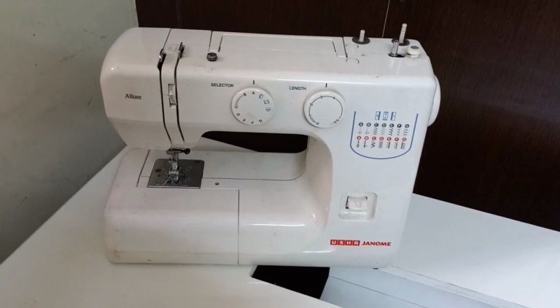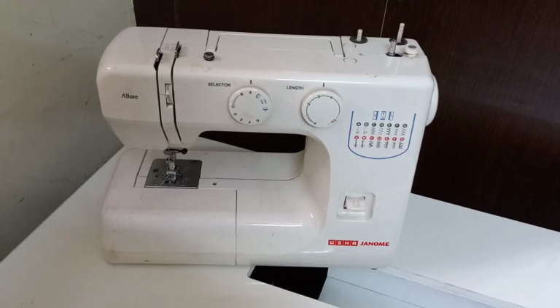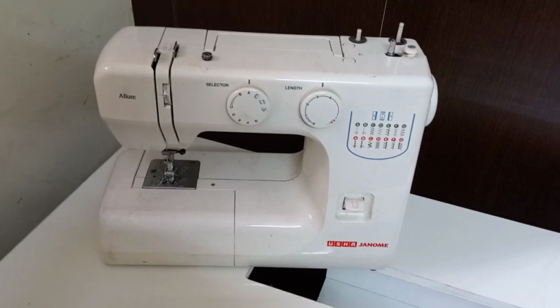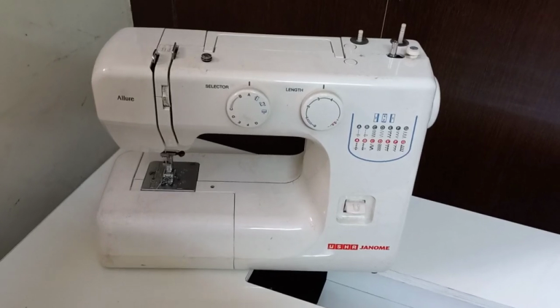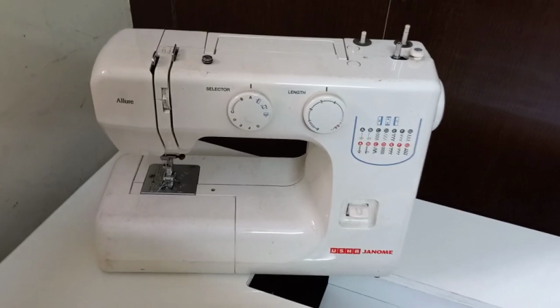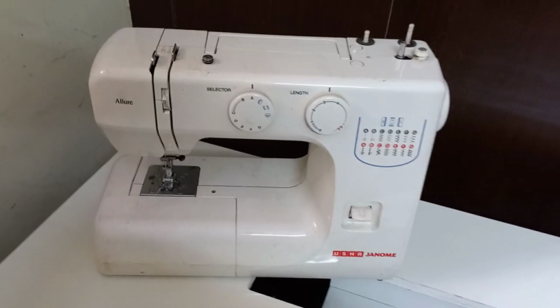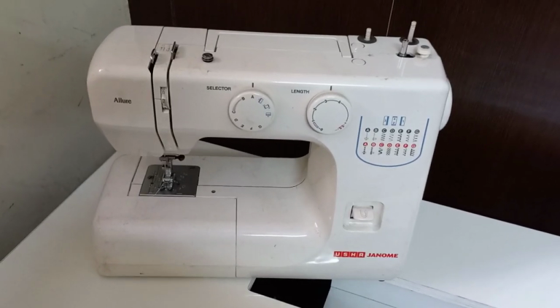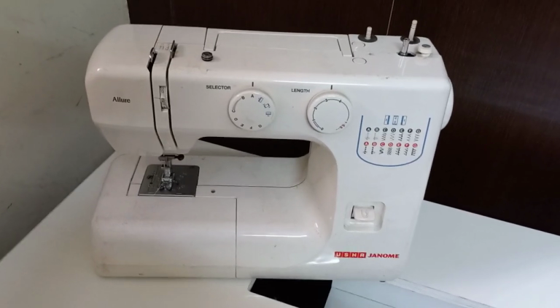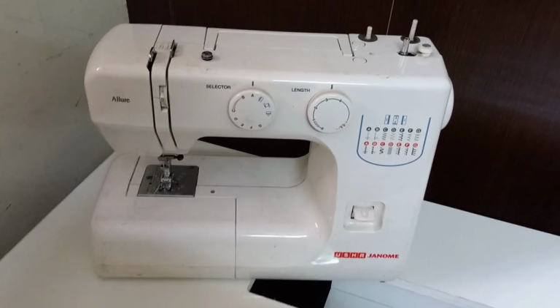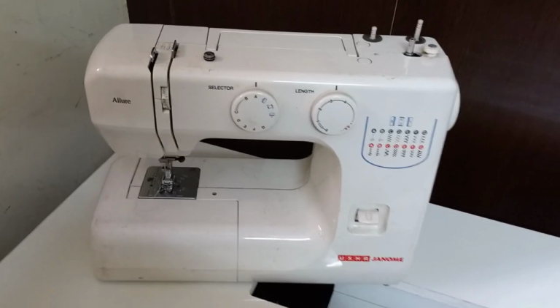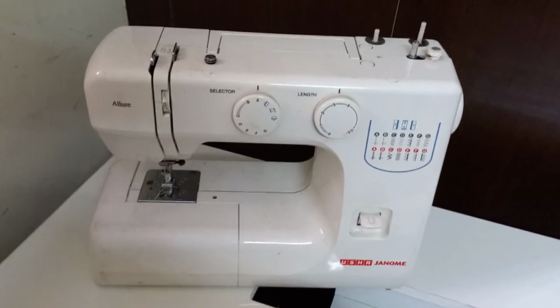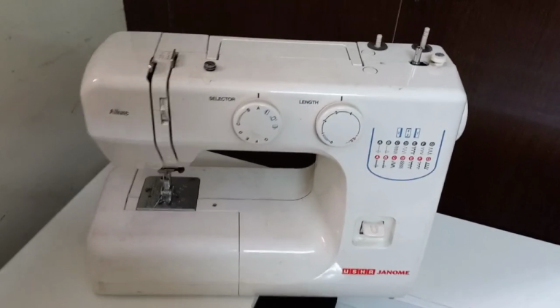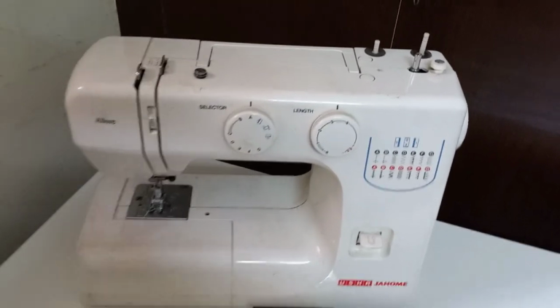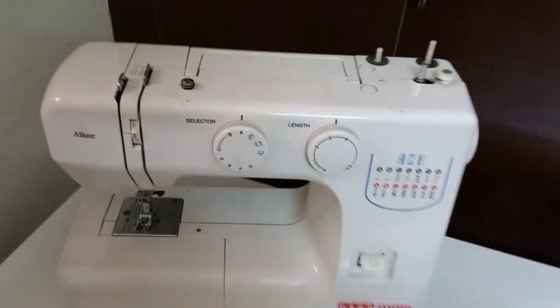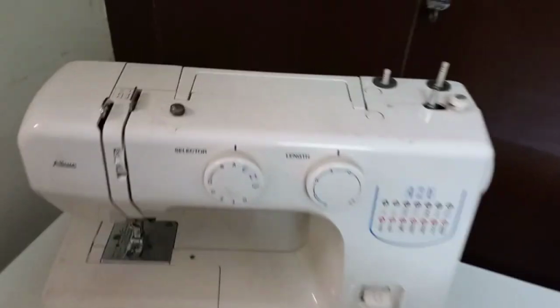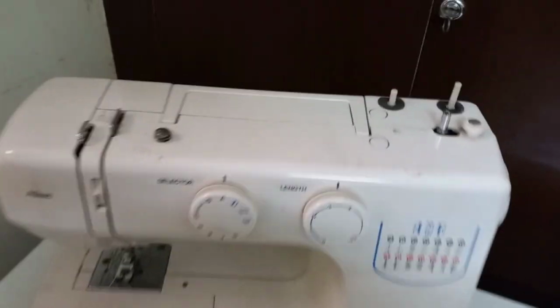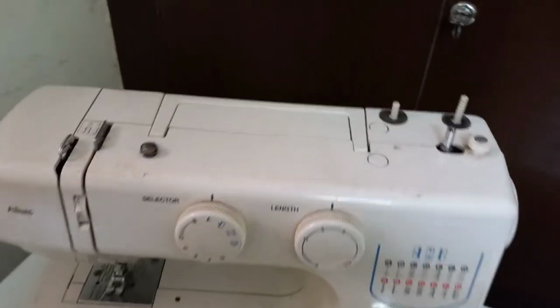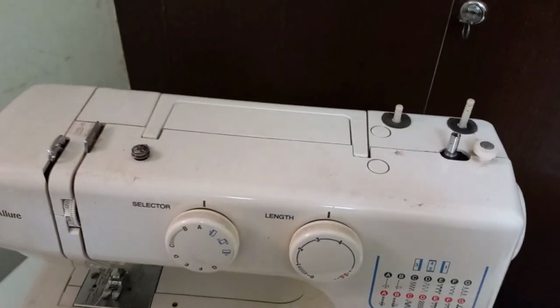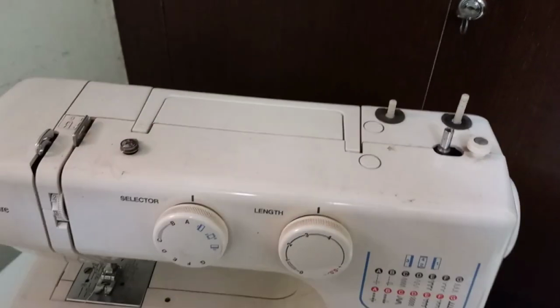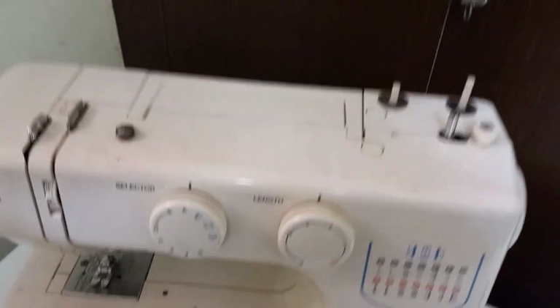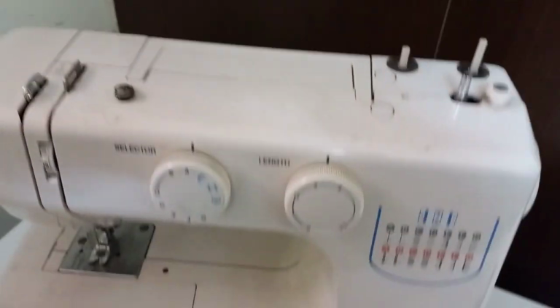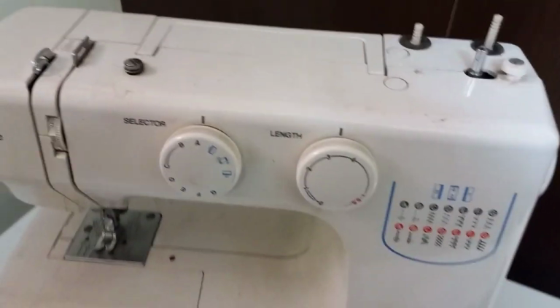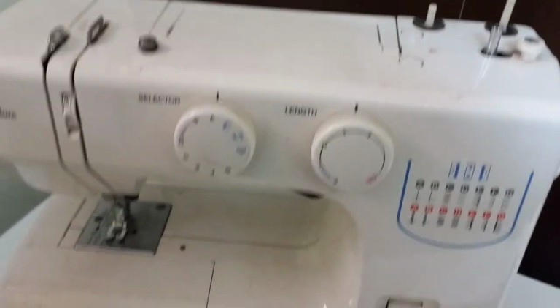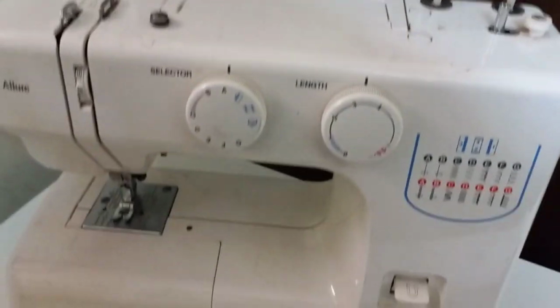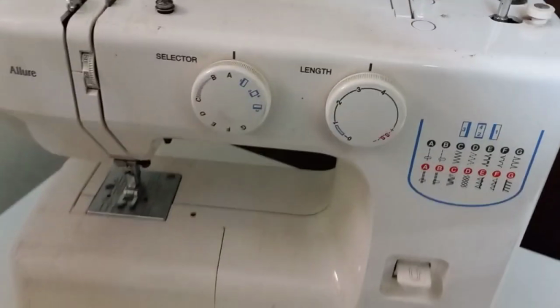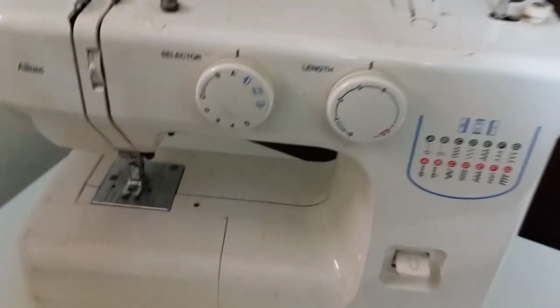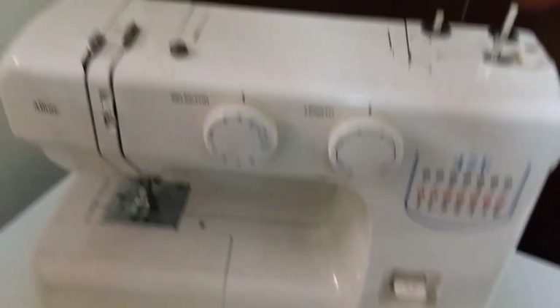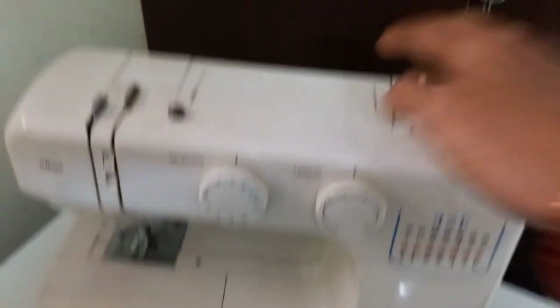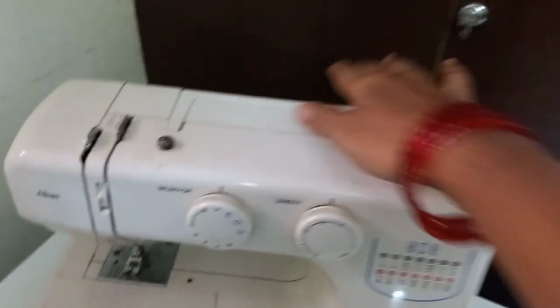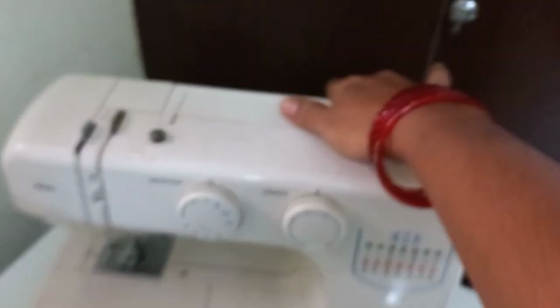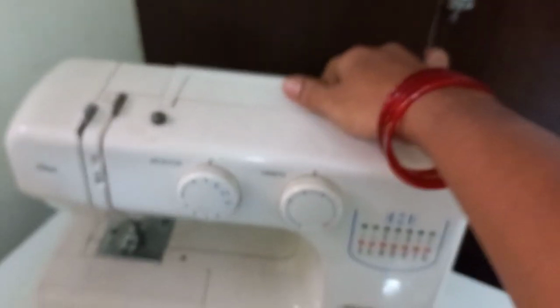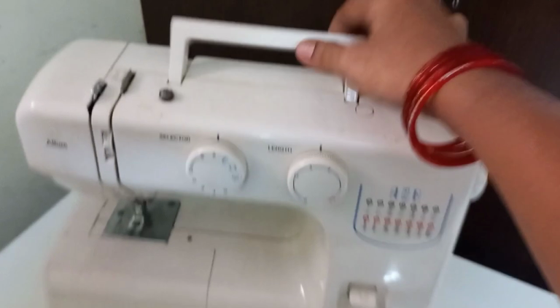Hello students. Namaste. How to talk about my Ushah machine? This is my Ushah machine.